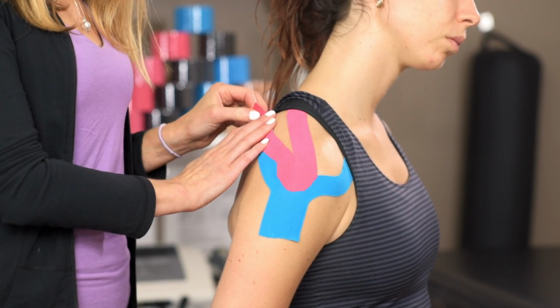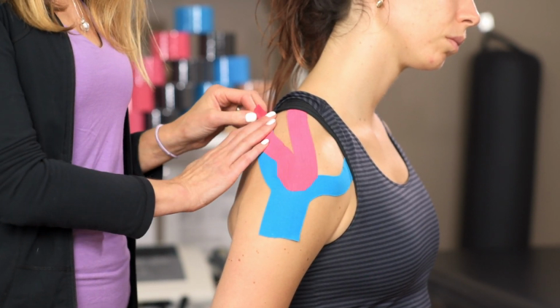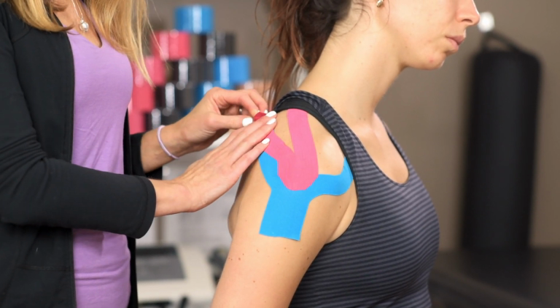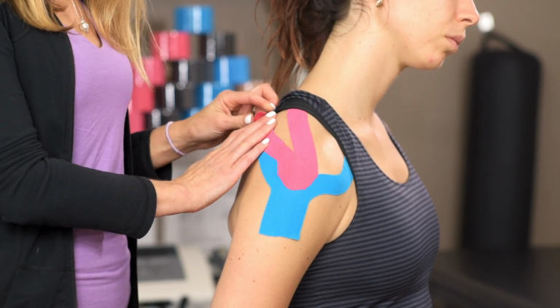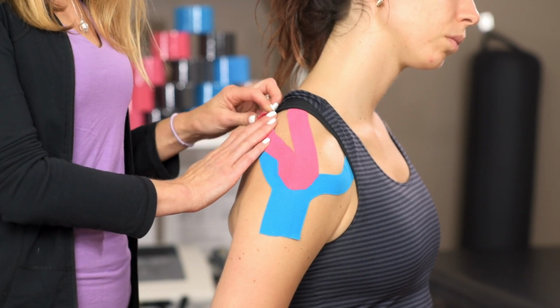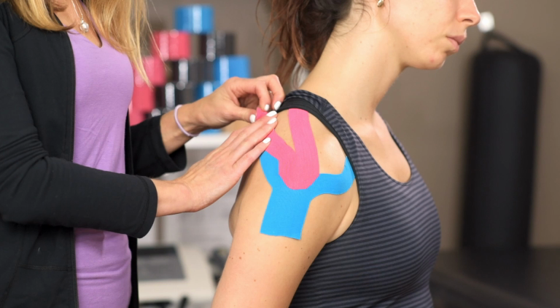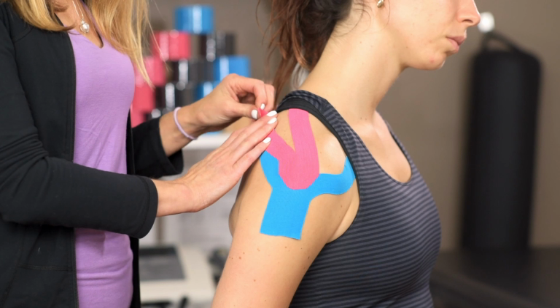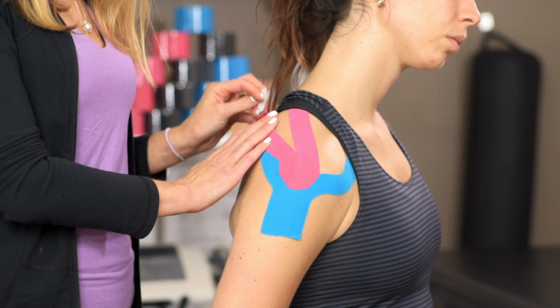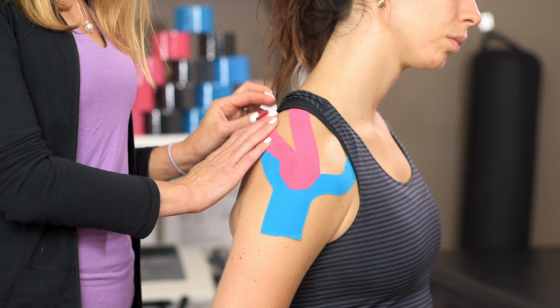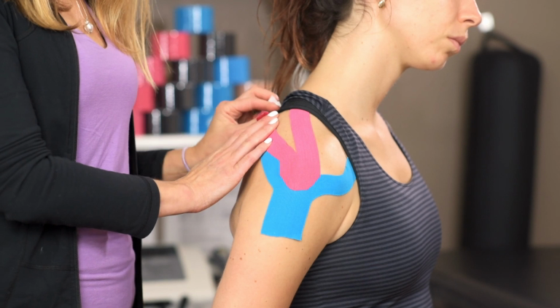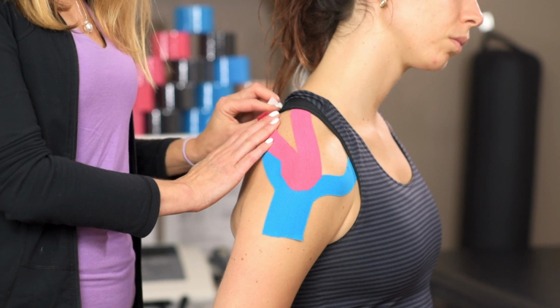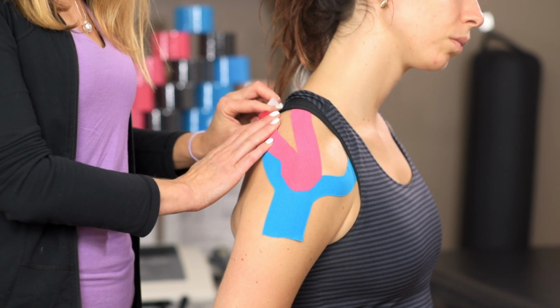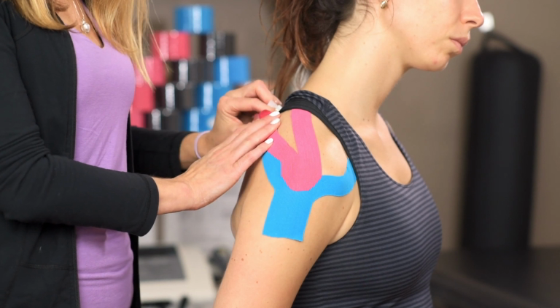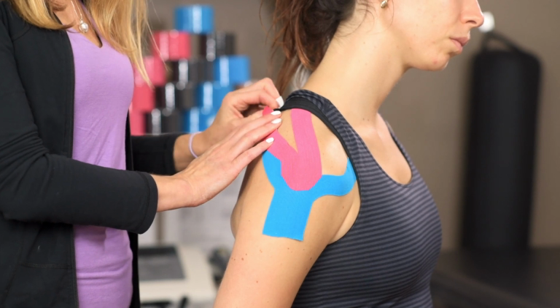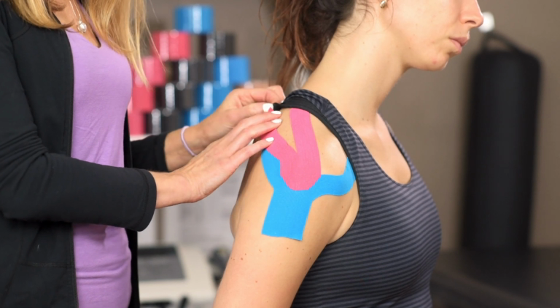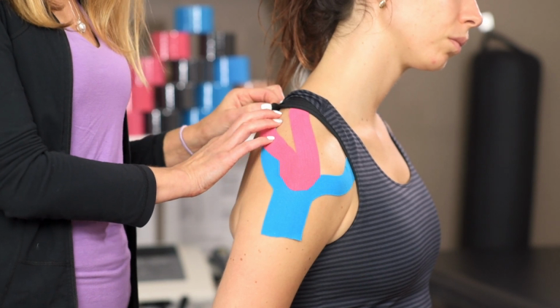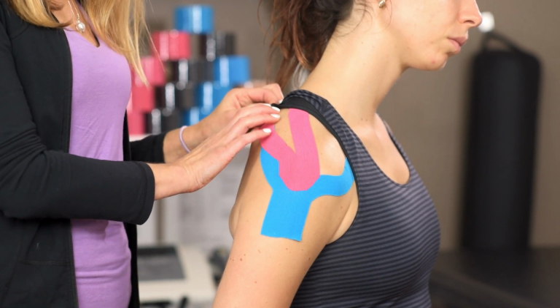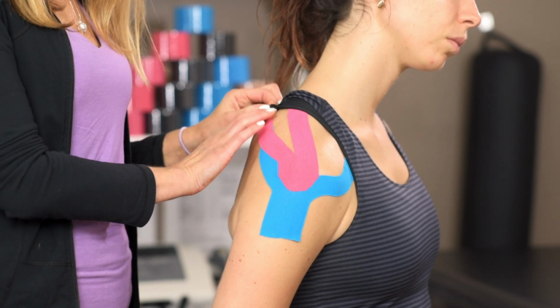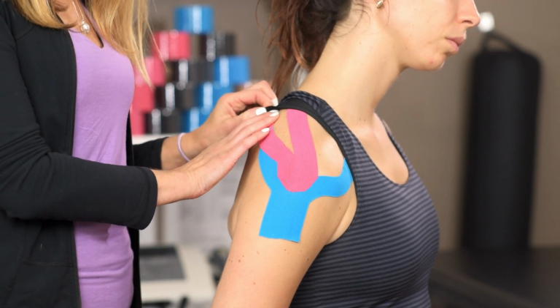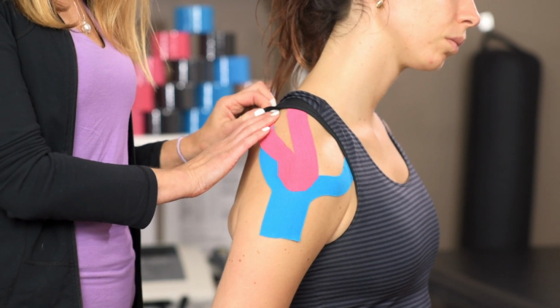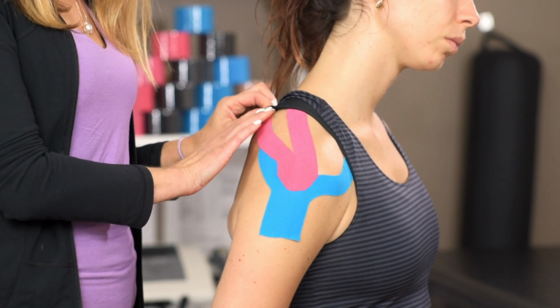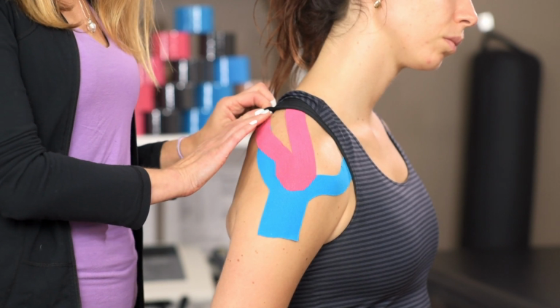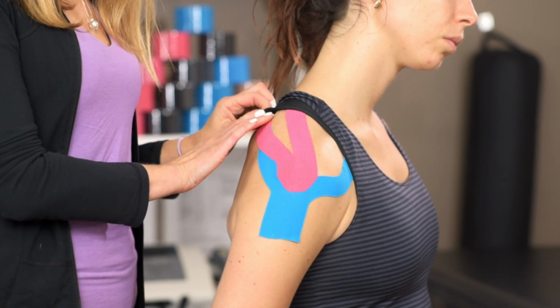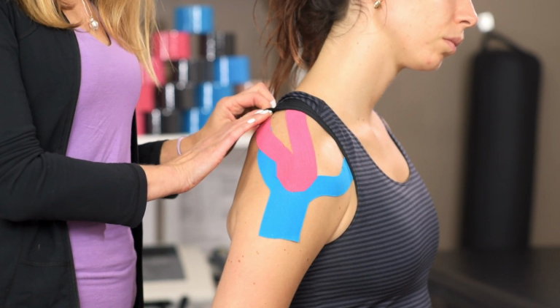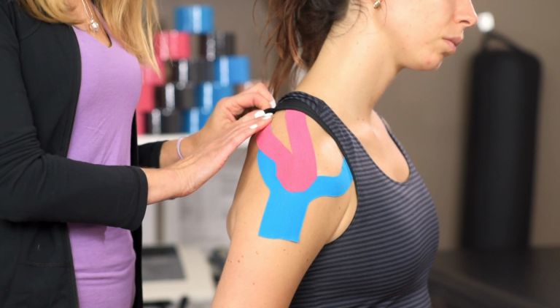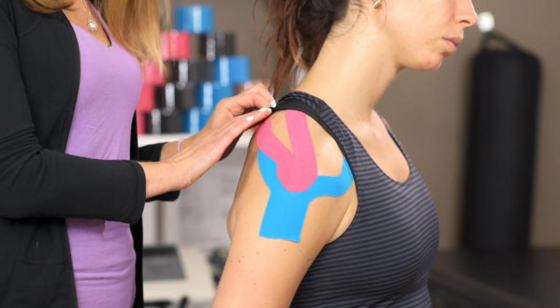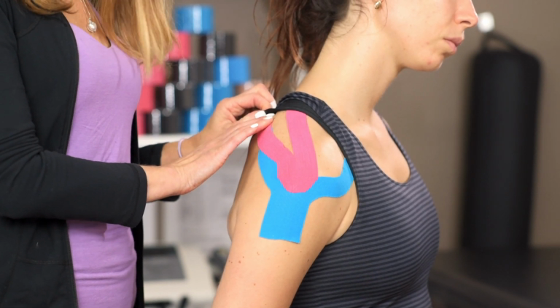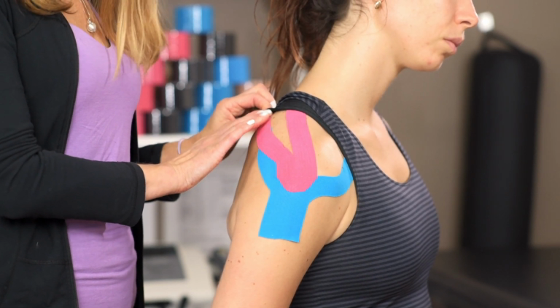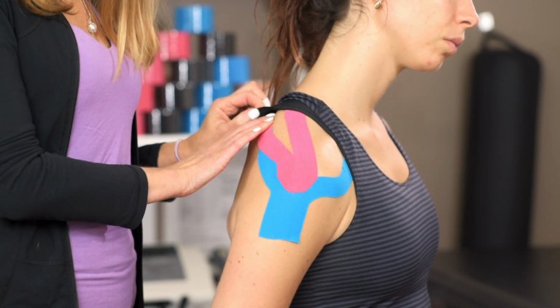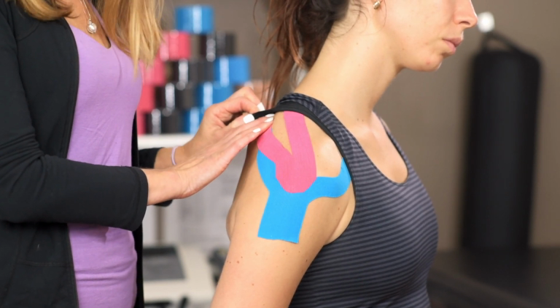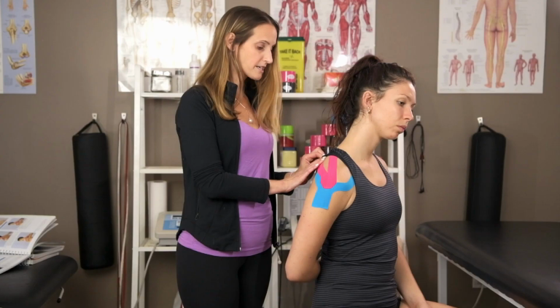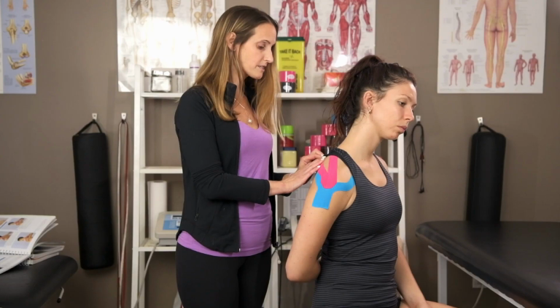Place it just at the edge of that scapula — no tension at the end.